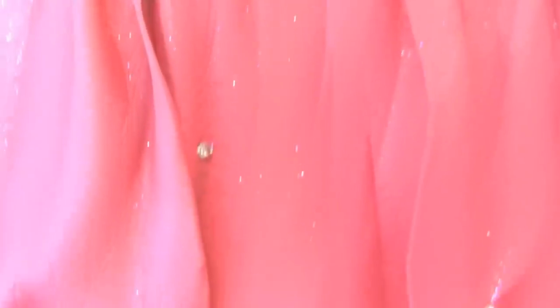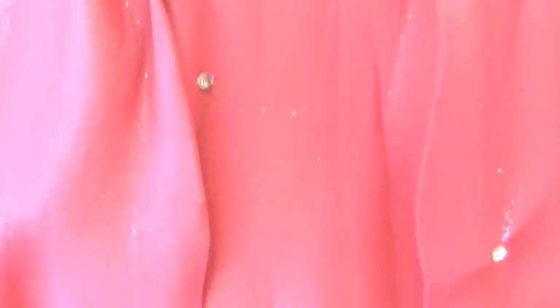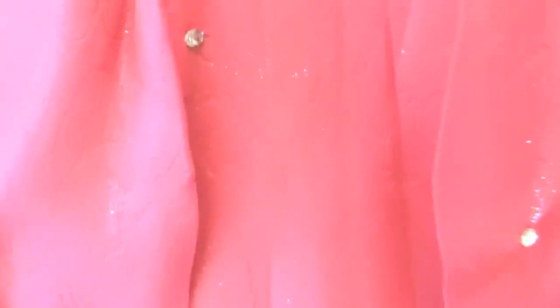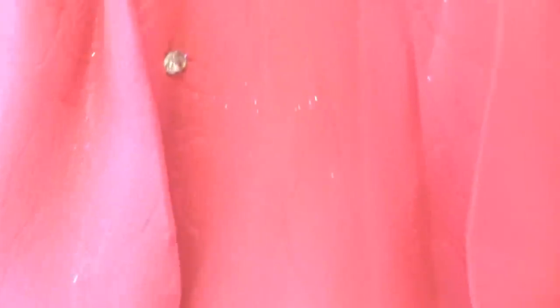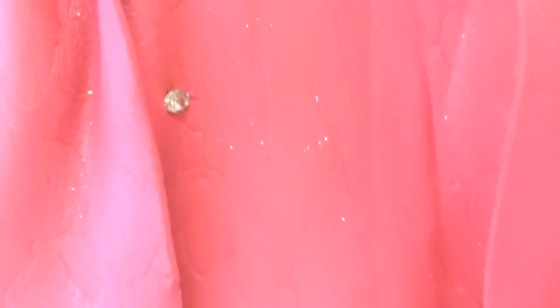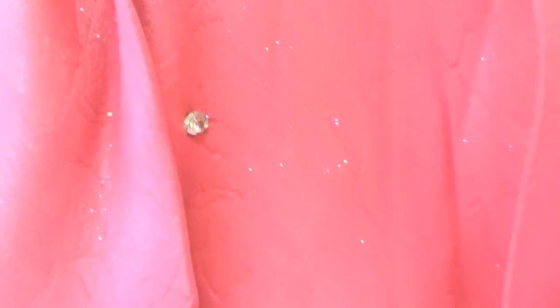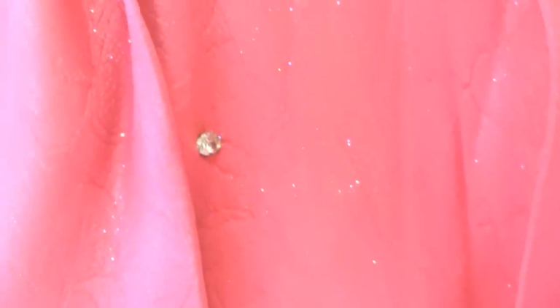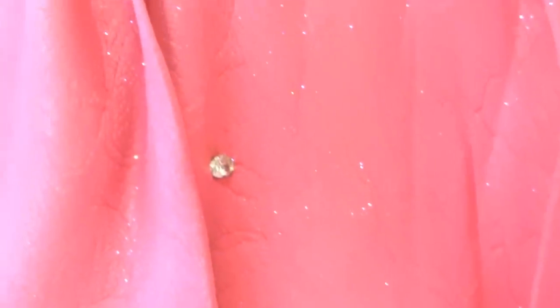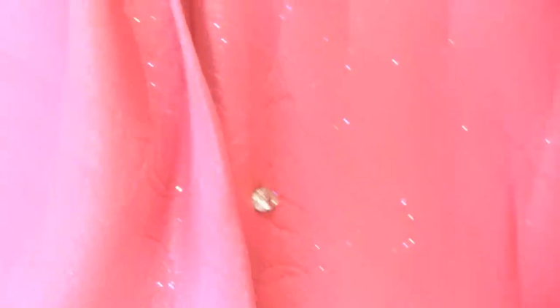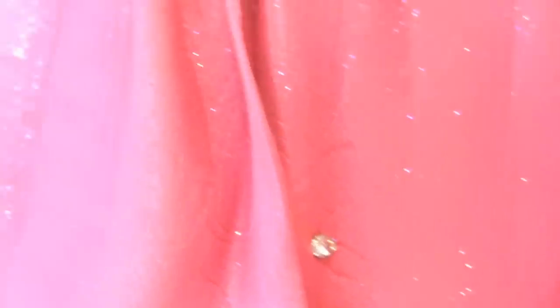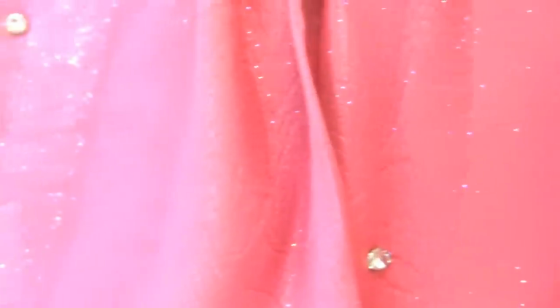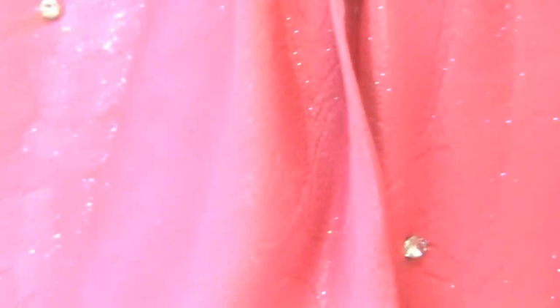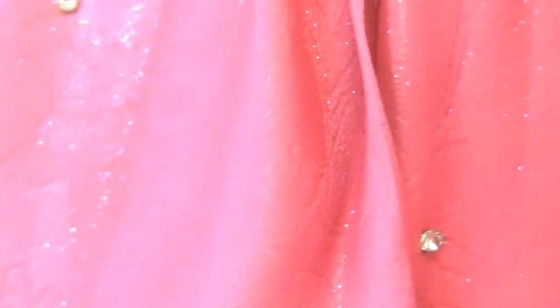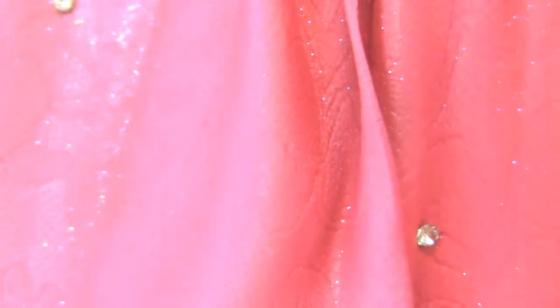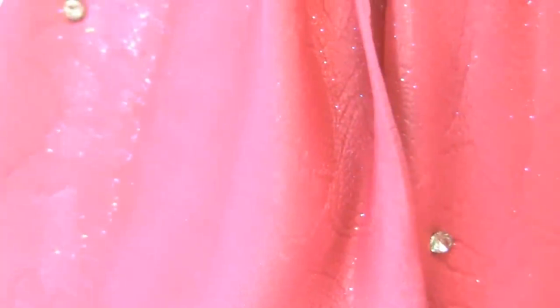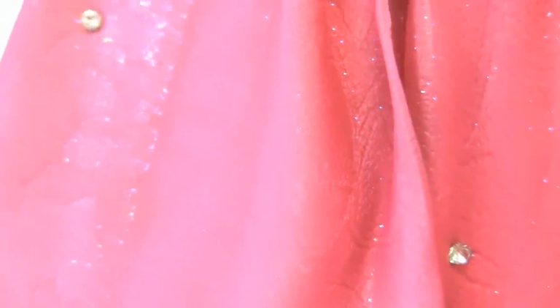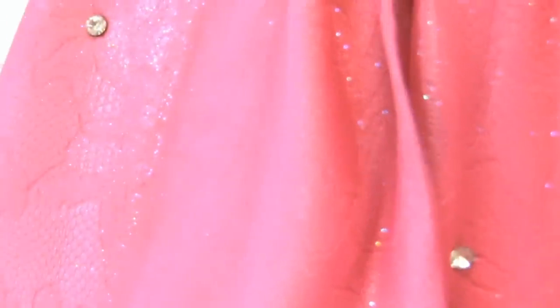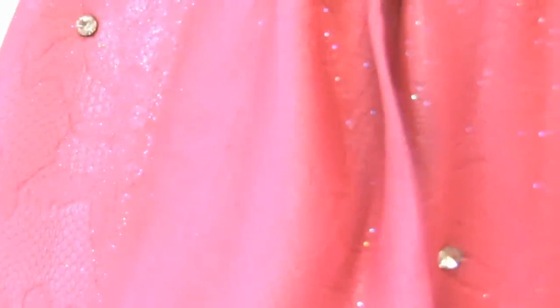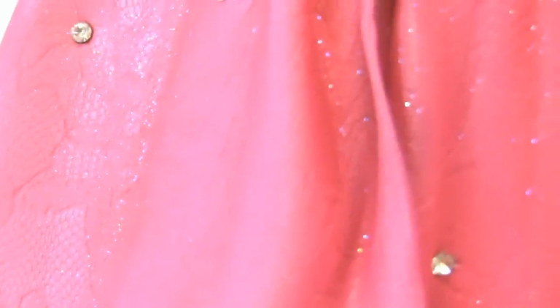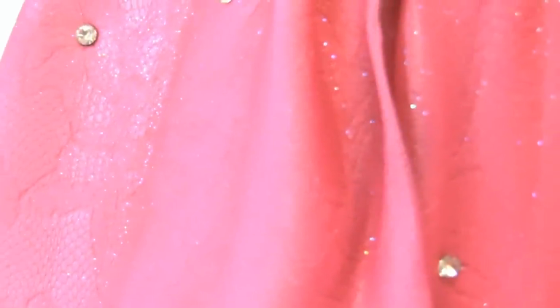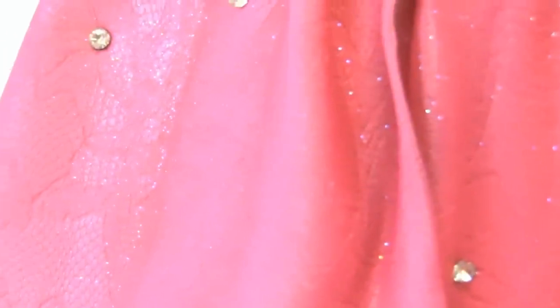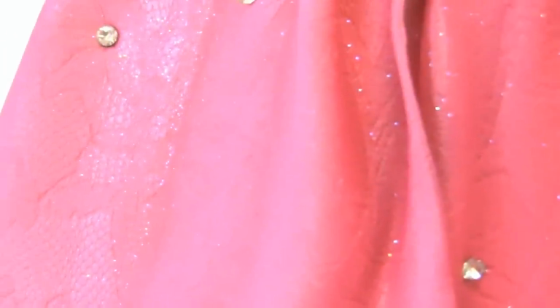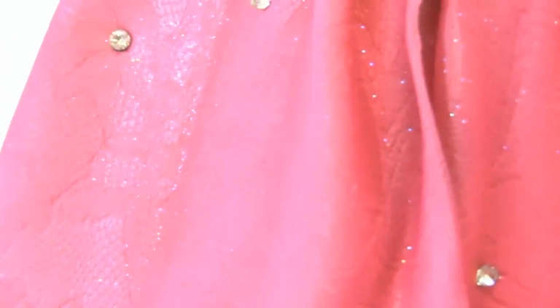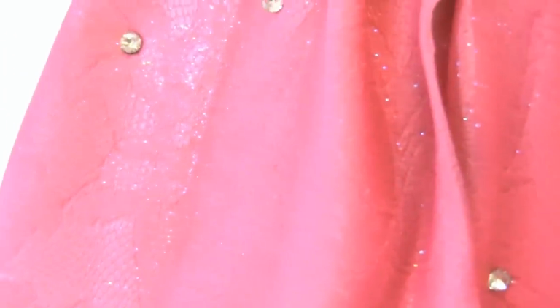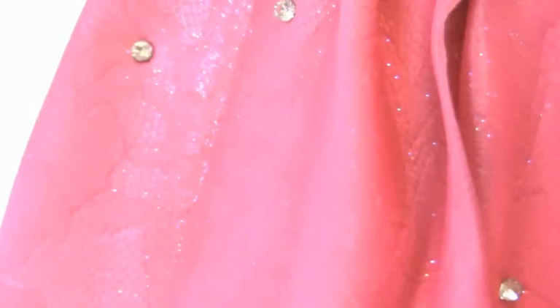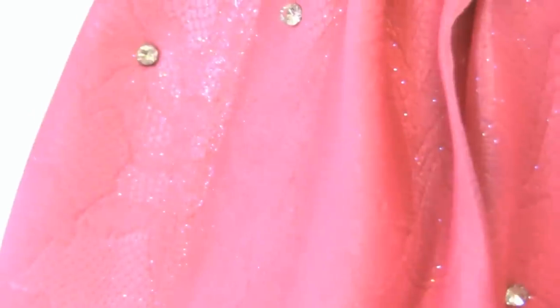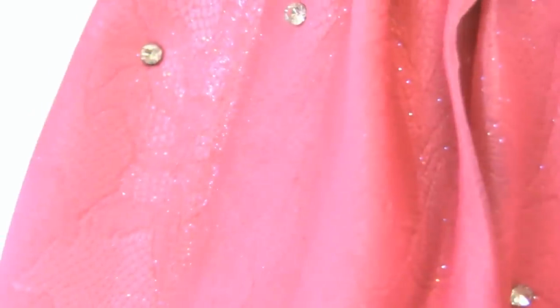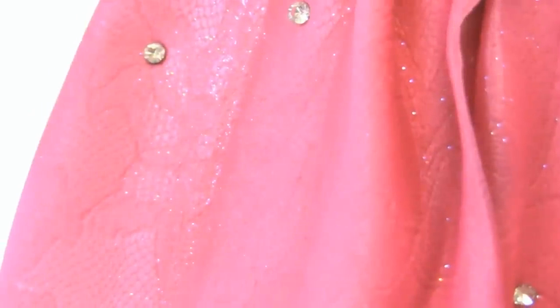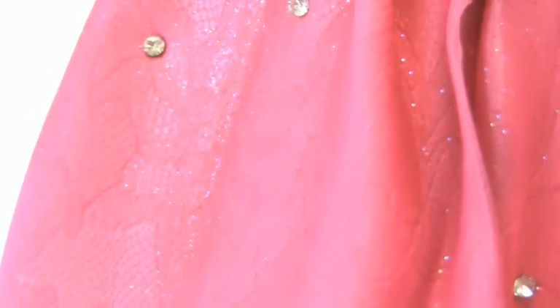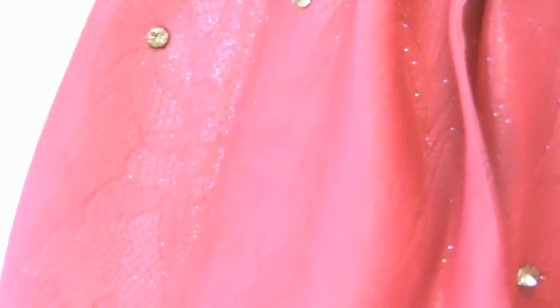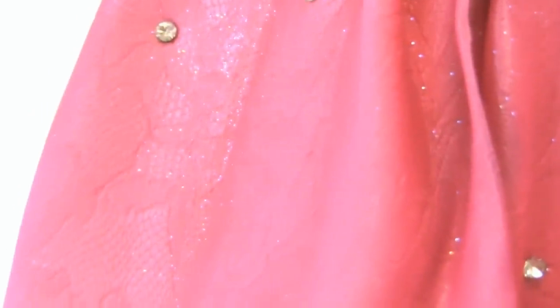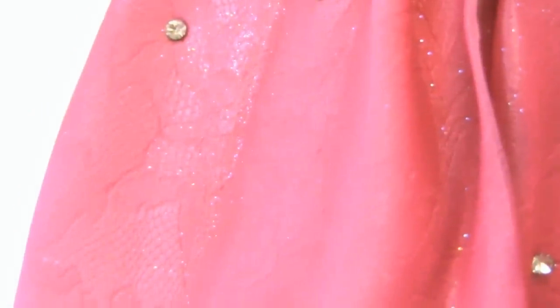You can see there's a slight texture. The dress is actually tulle, so we used a netting to give it a tulle effect.